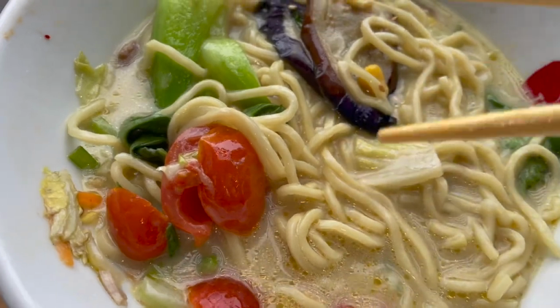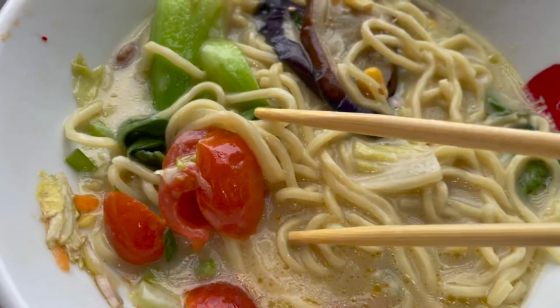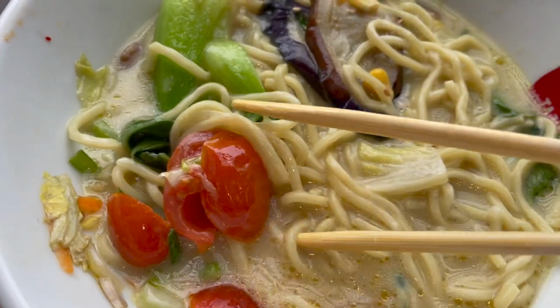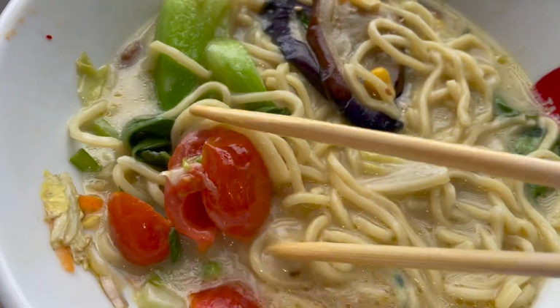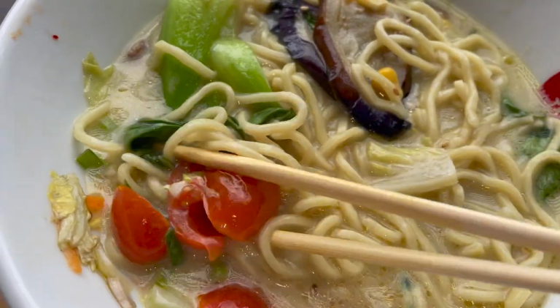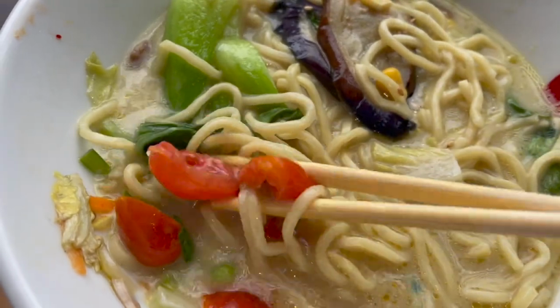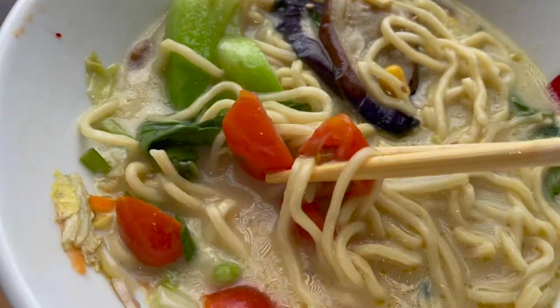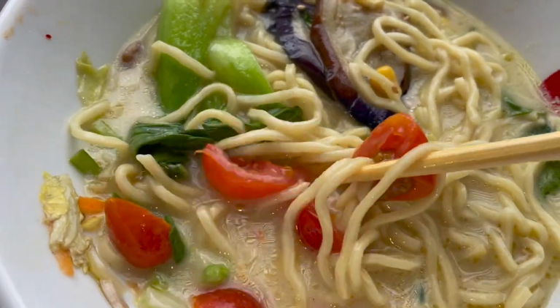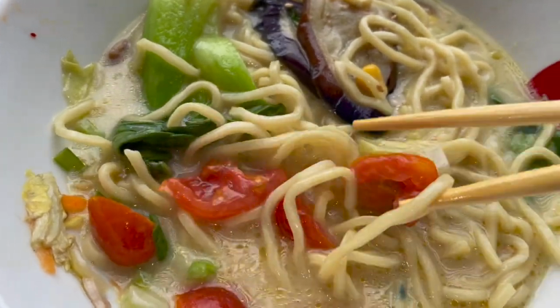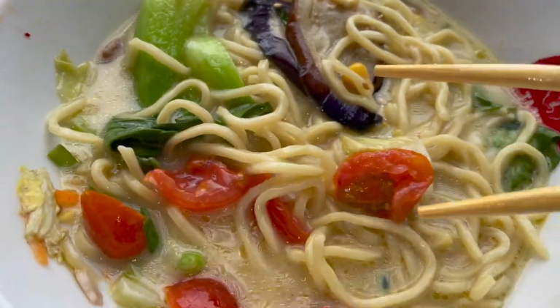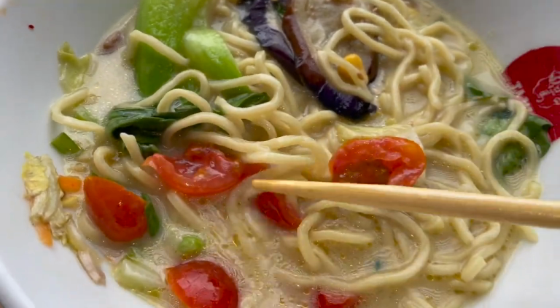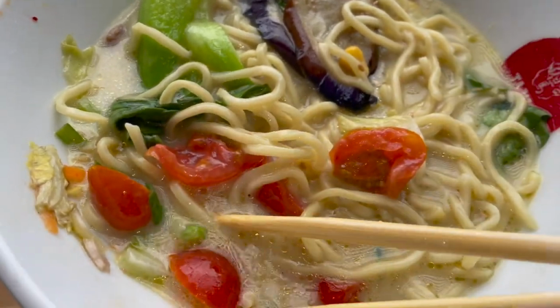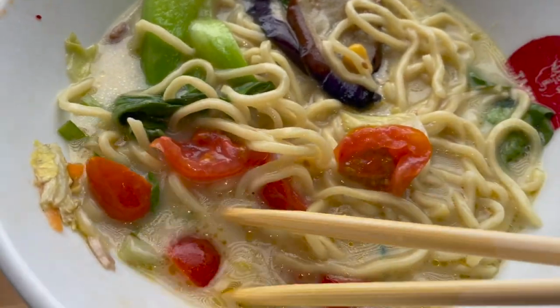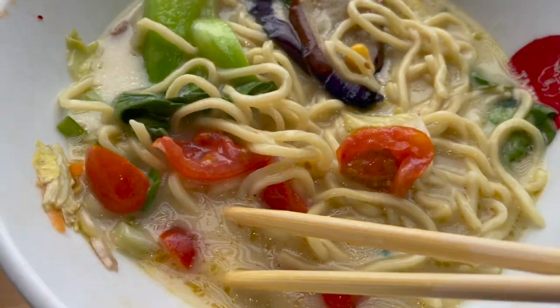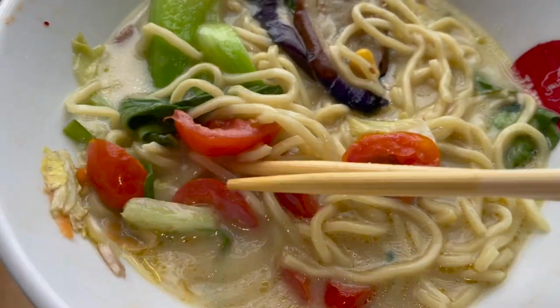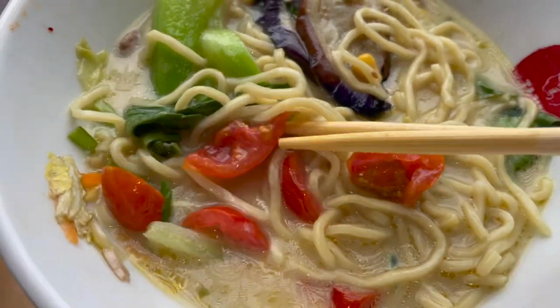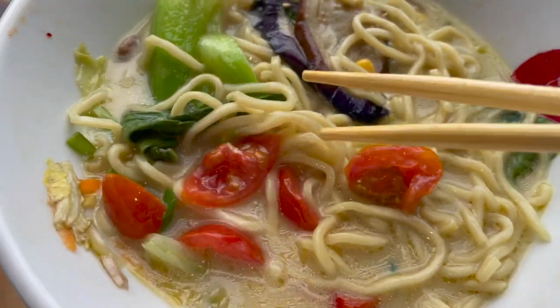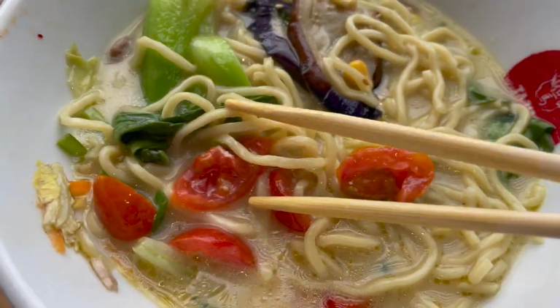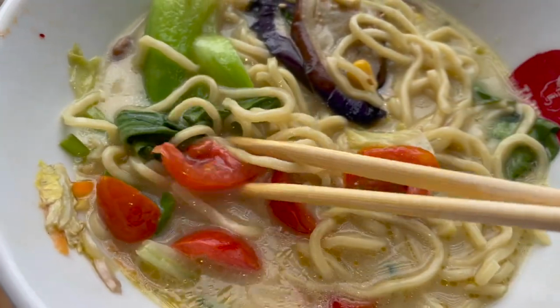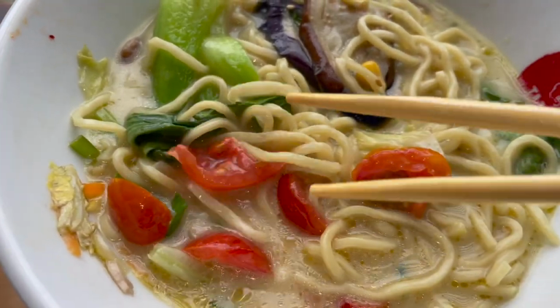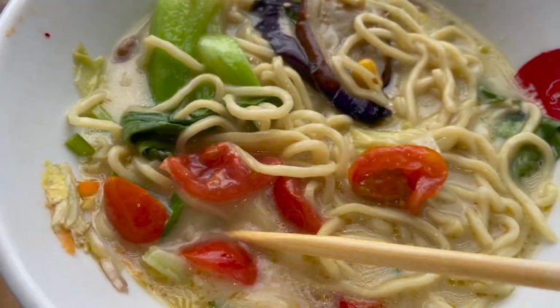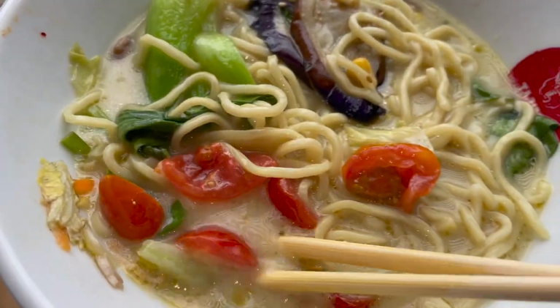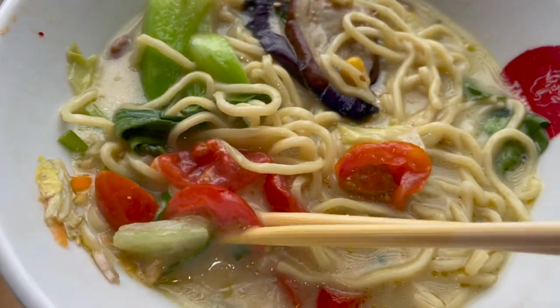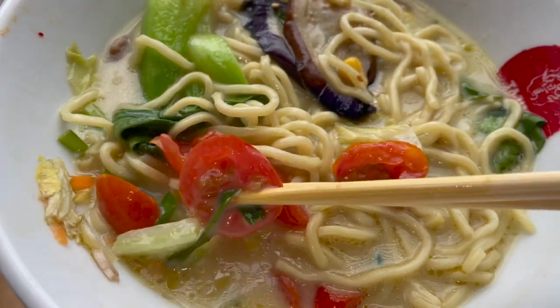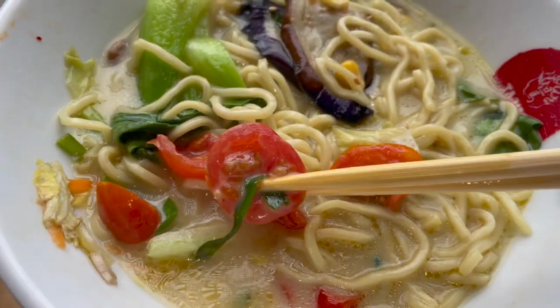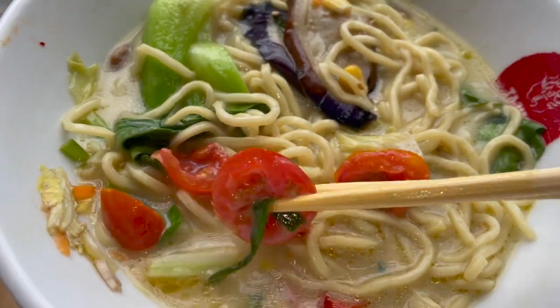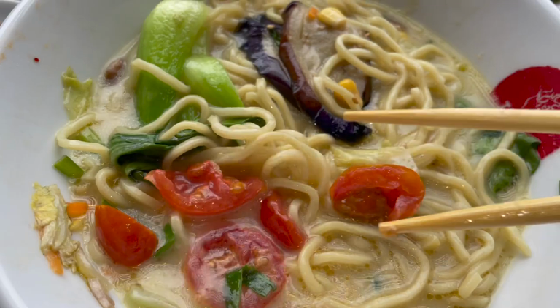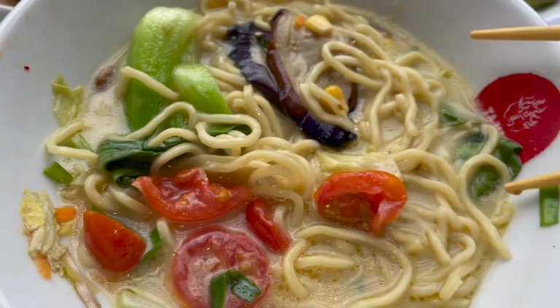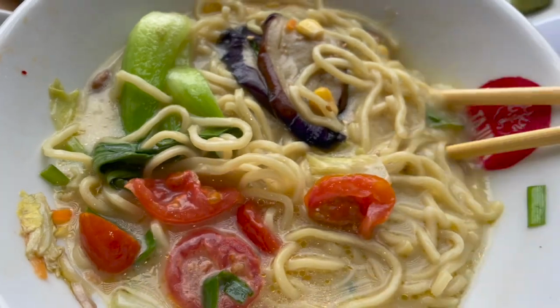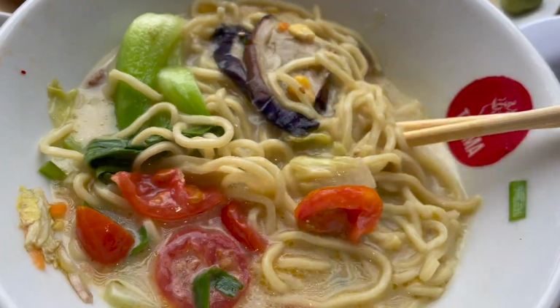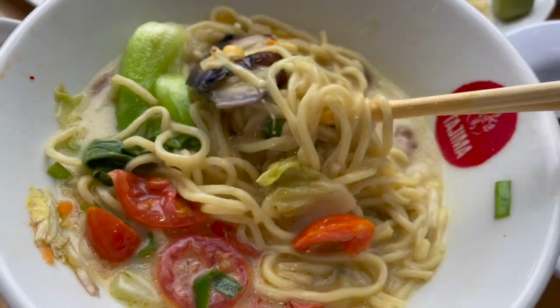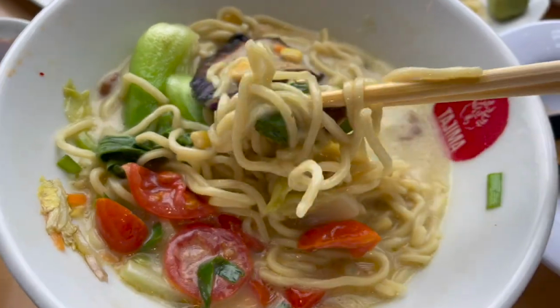Cherry tomatoes add a really nice tartness to the broth and give it a nice flavor complexity.